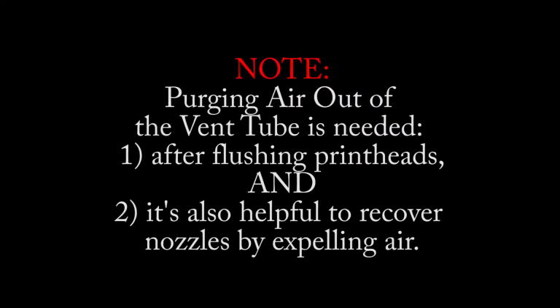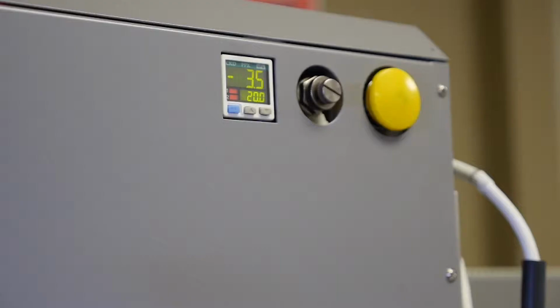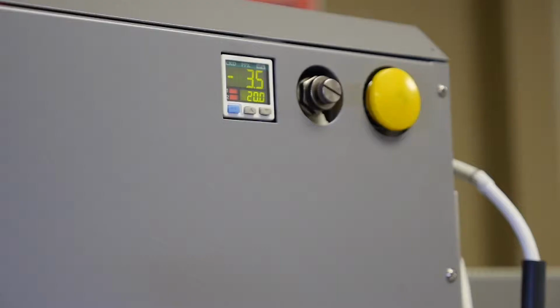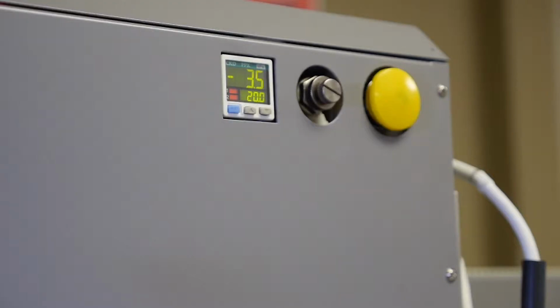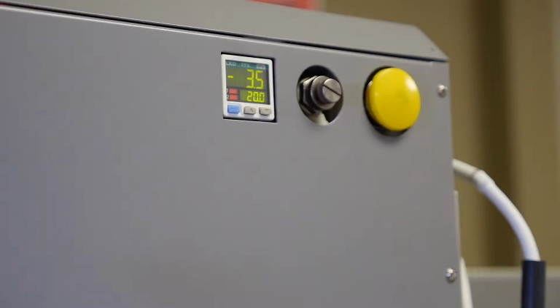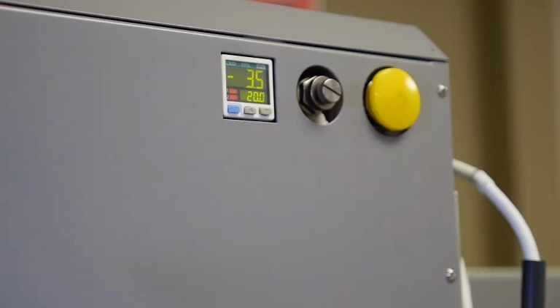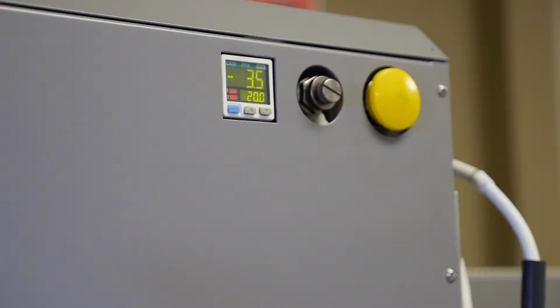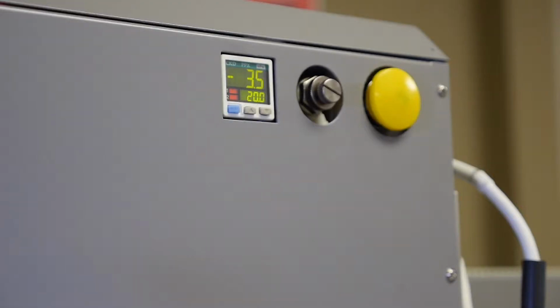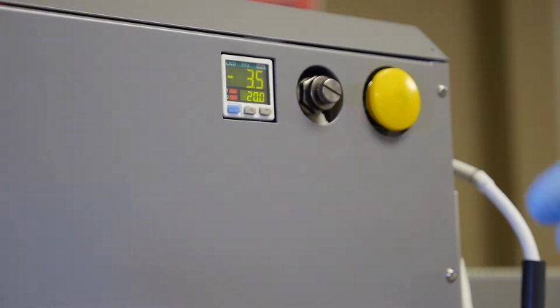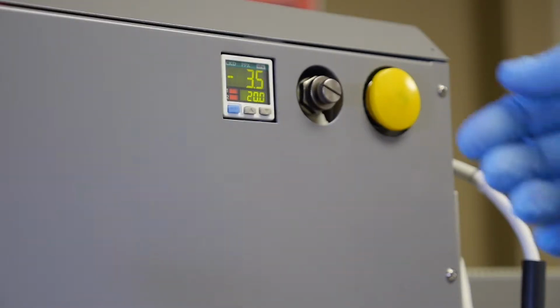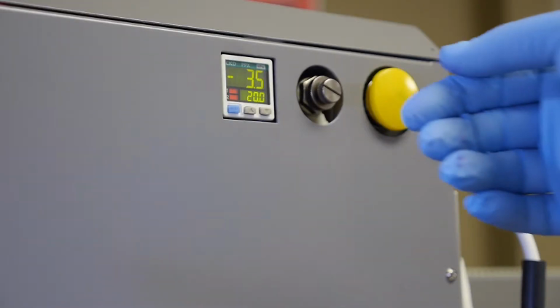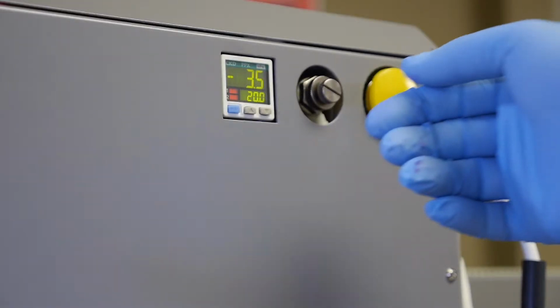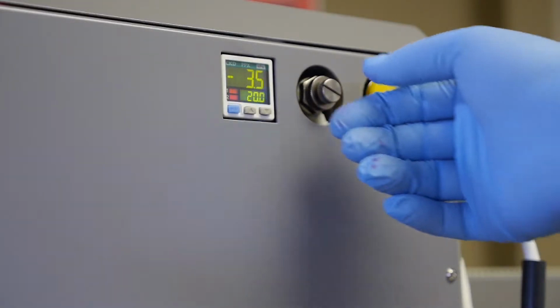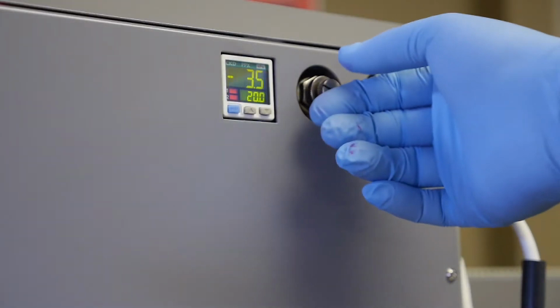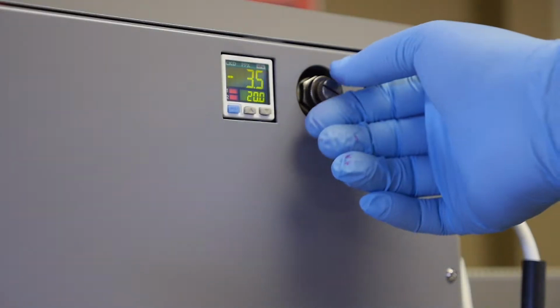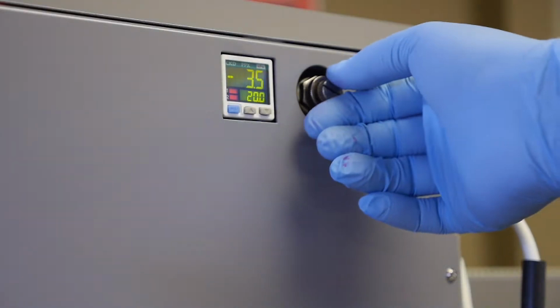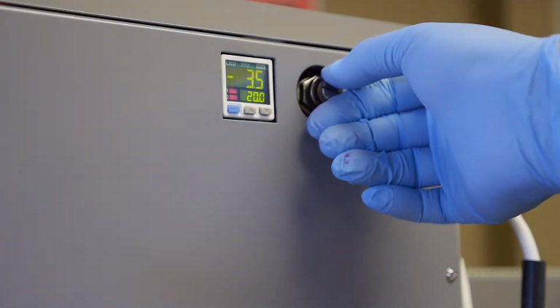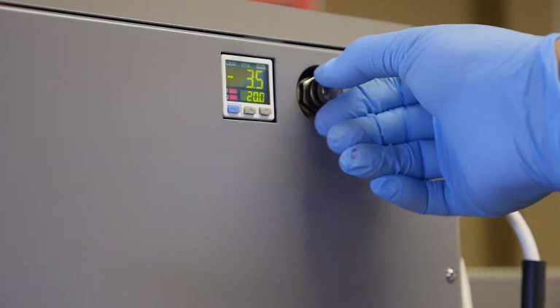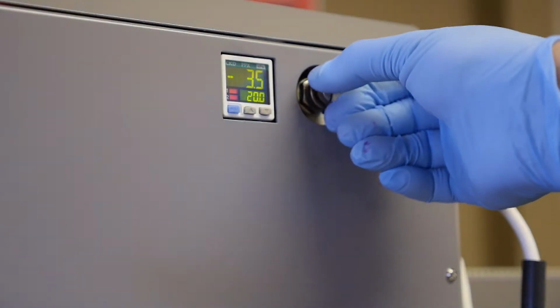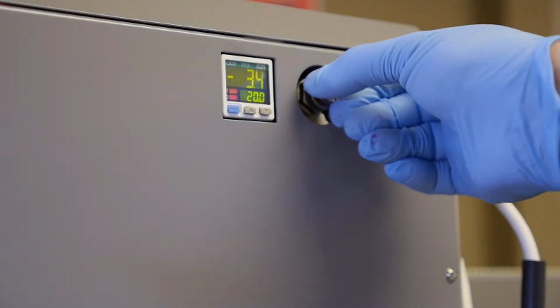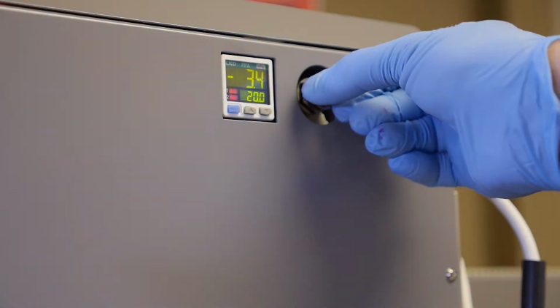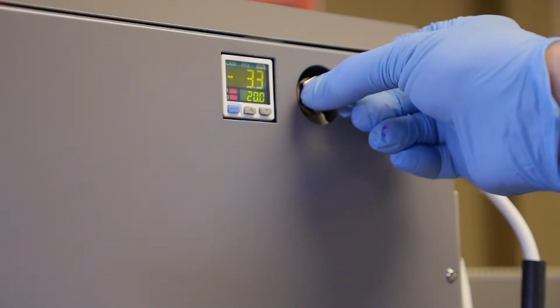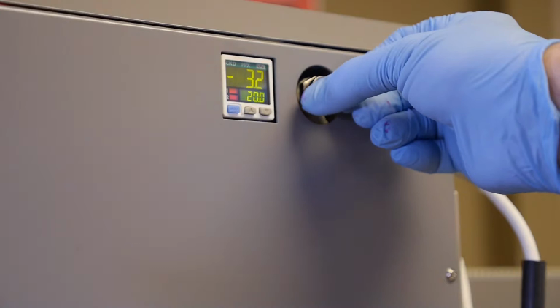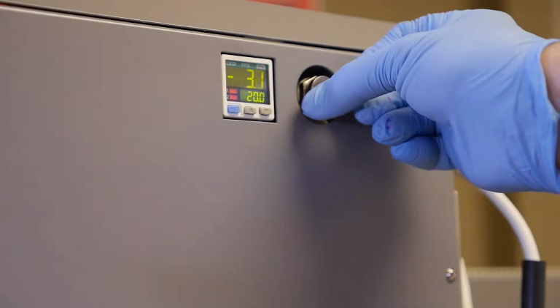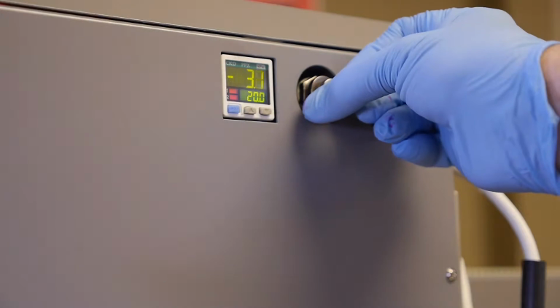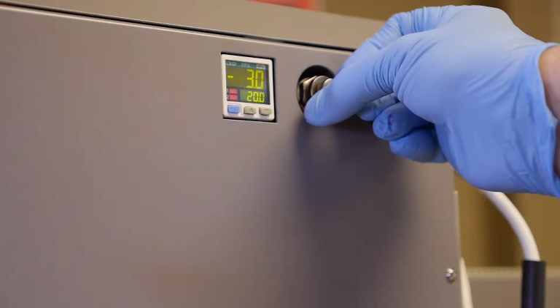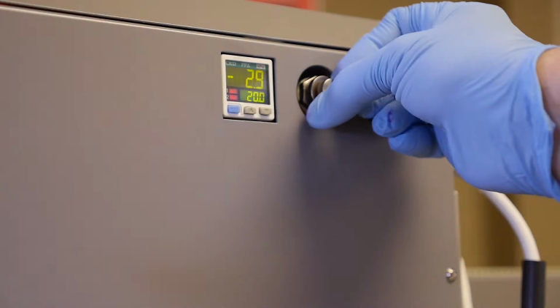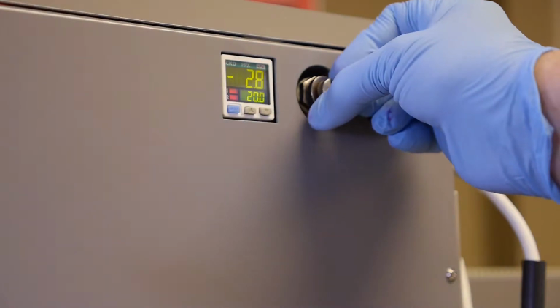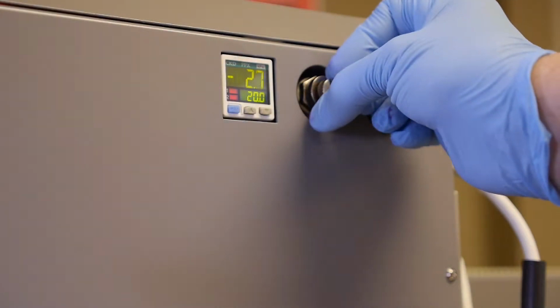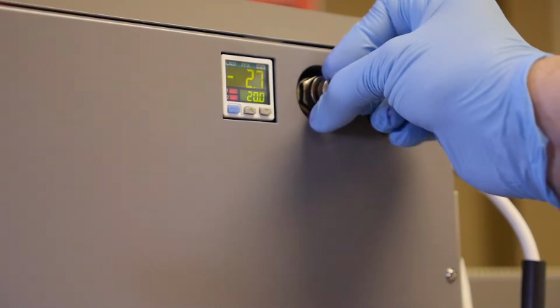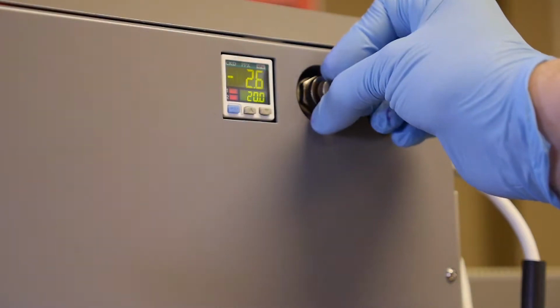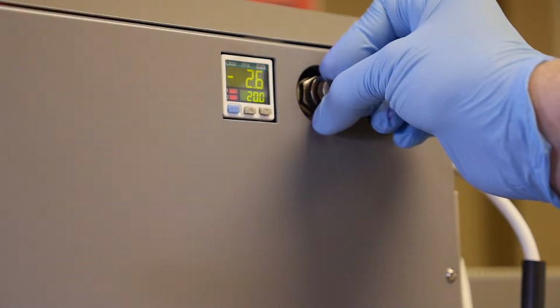Set the negative pressure to negative 2.0 by adjusting the negative pressure valve counterclockwise.